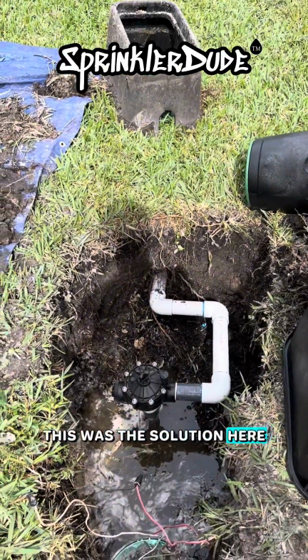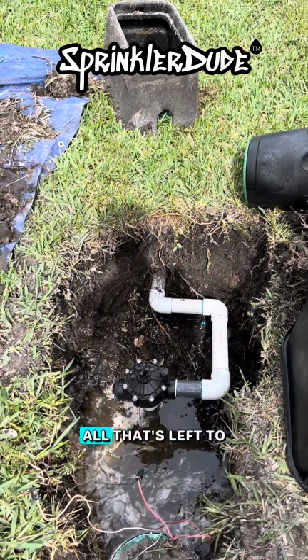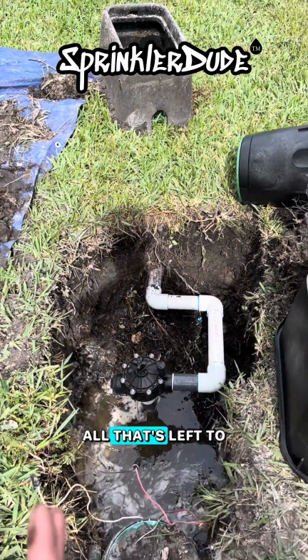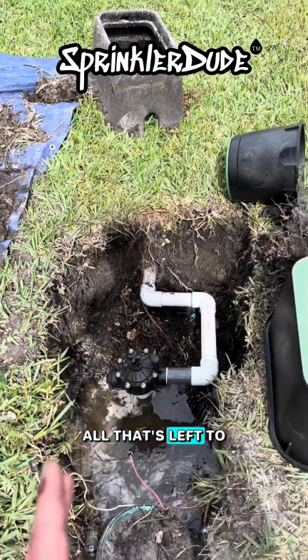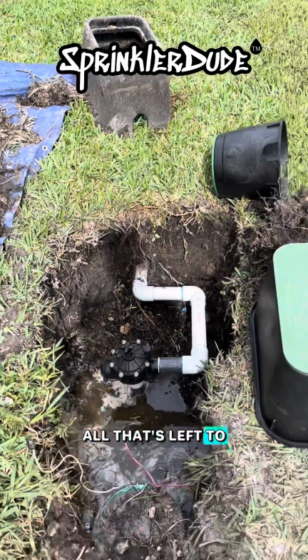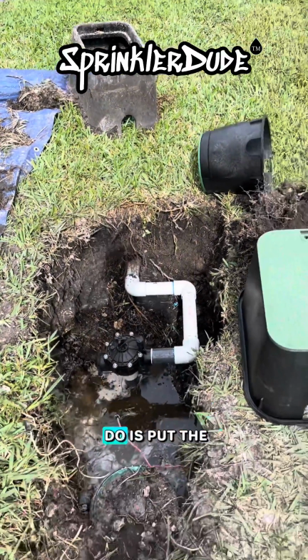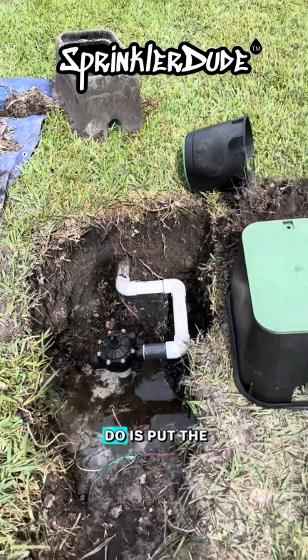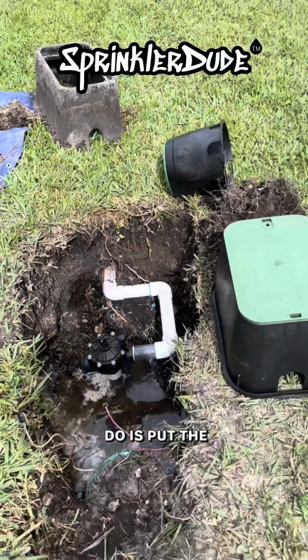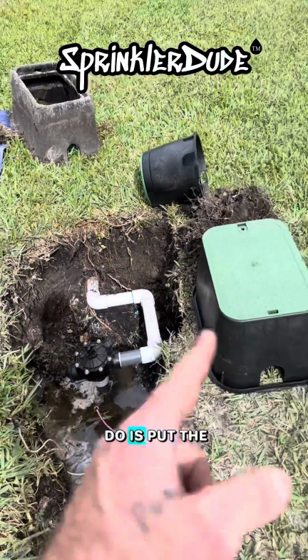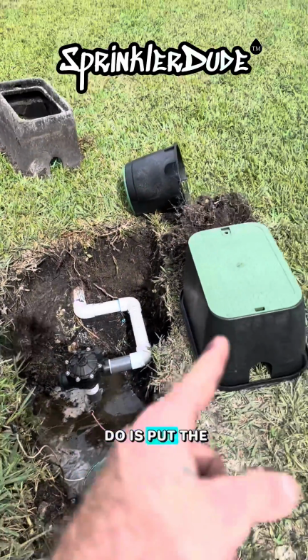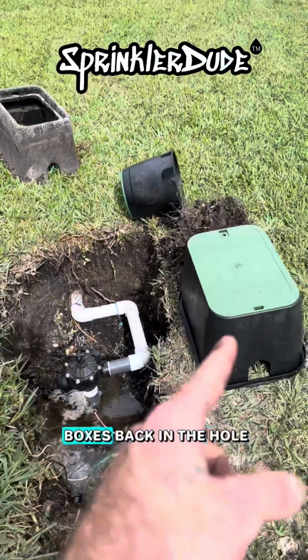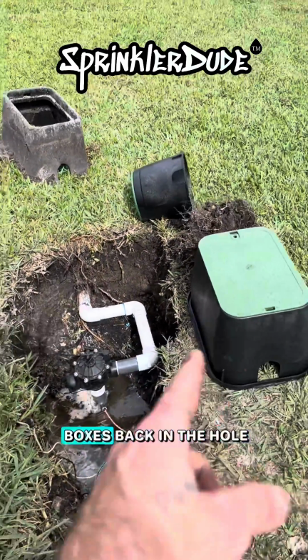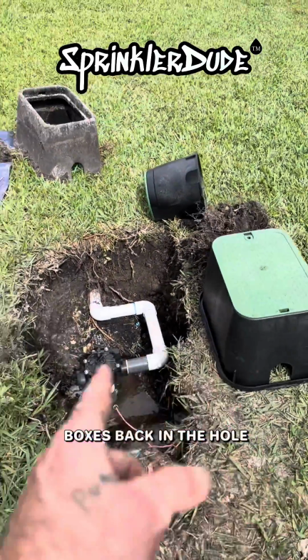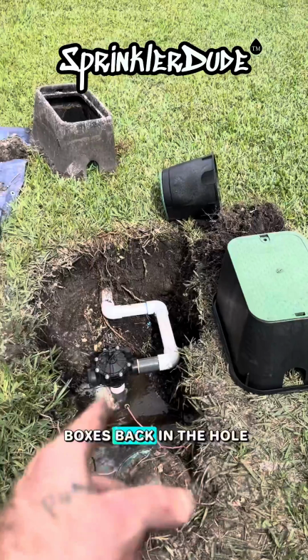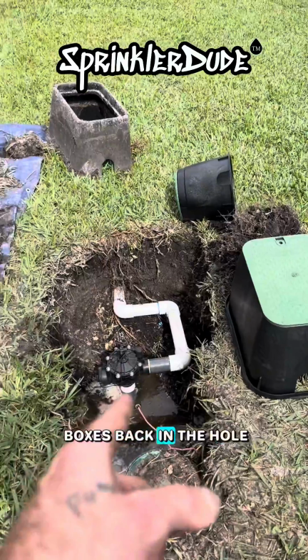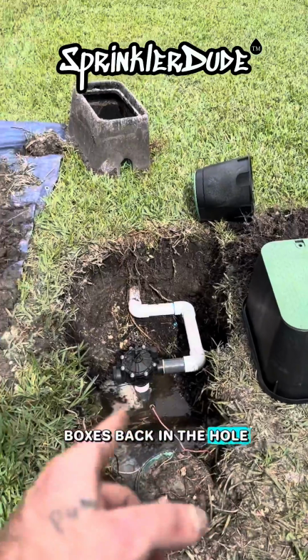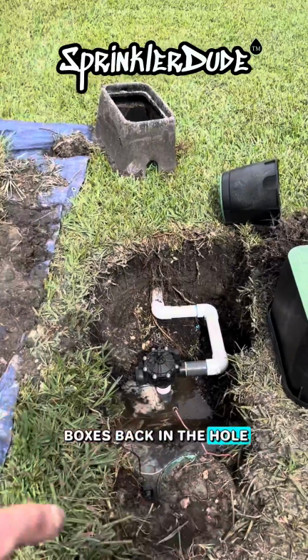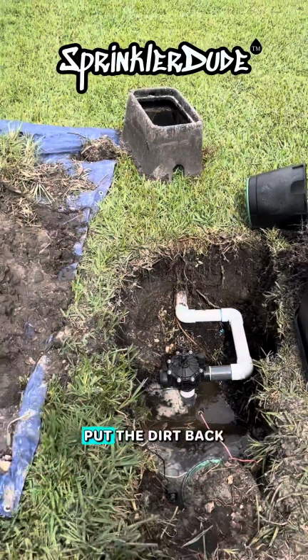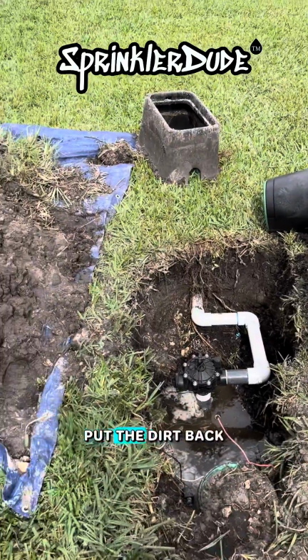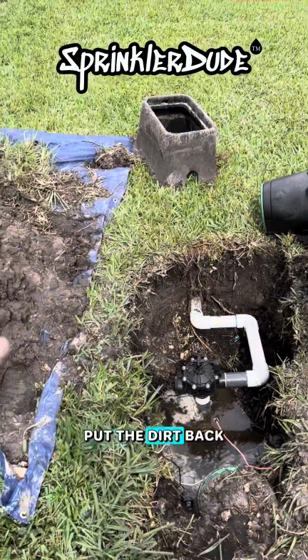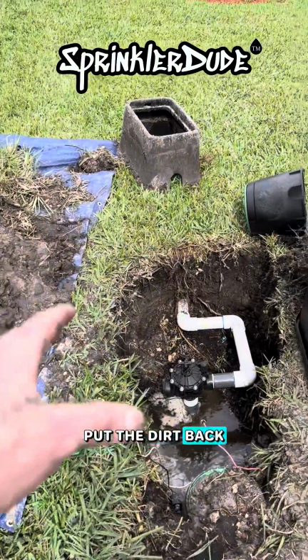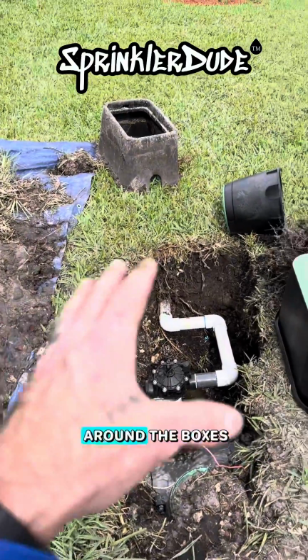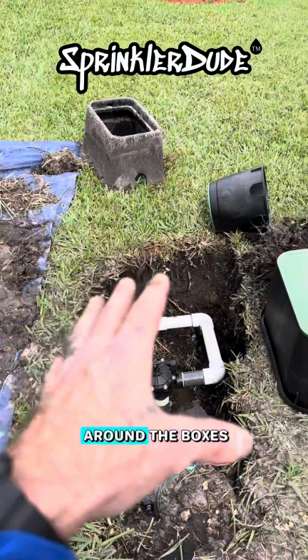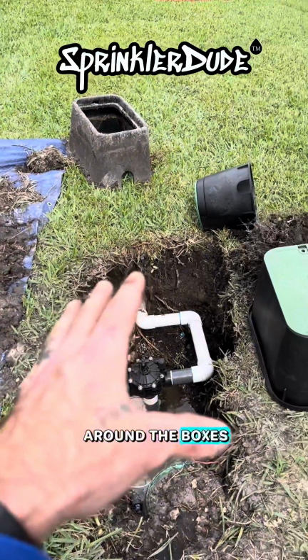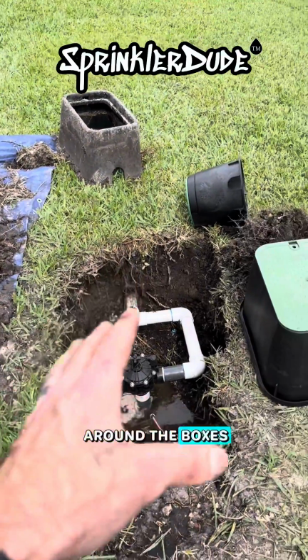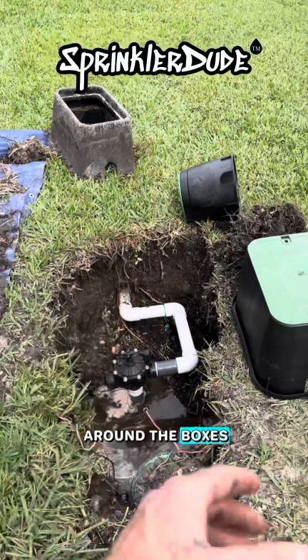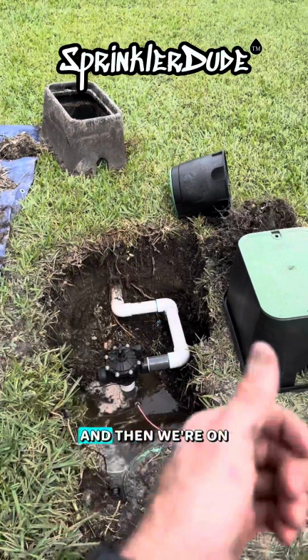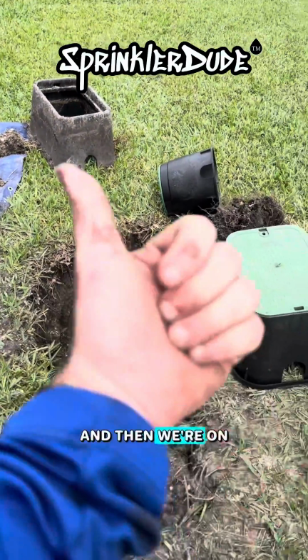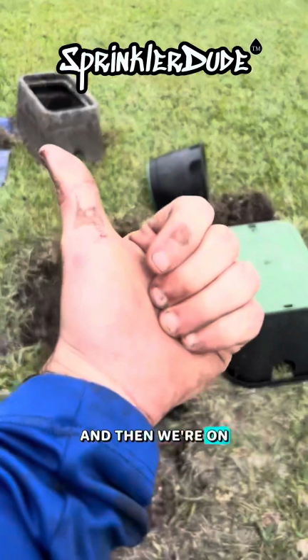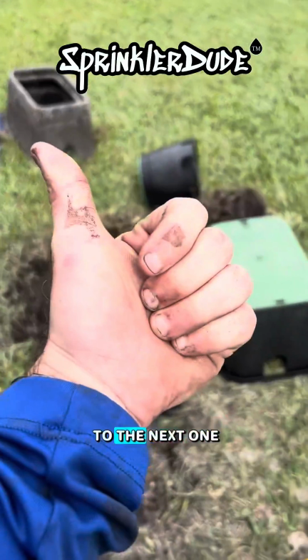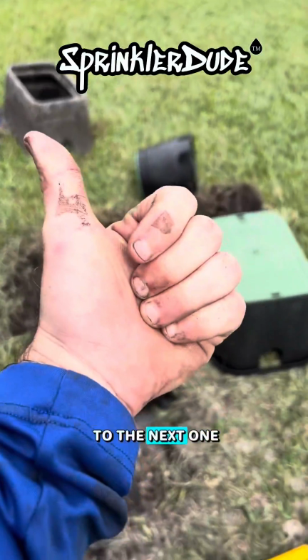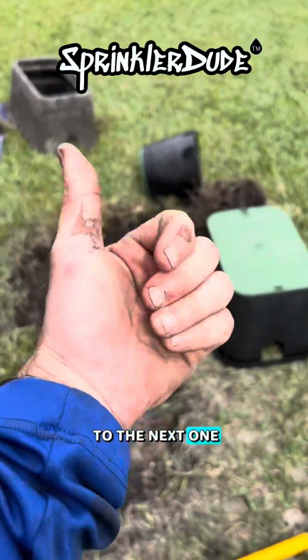All that's left to do is put the boxes back in the hole, put the dirt back around the boxes, and then we're on to the next one.